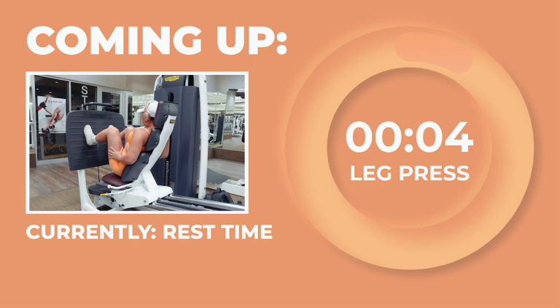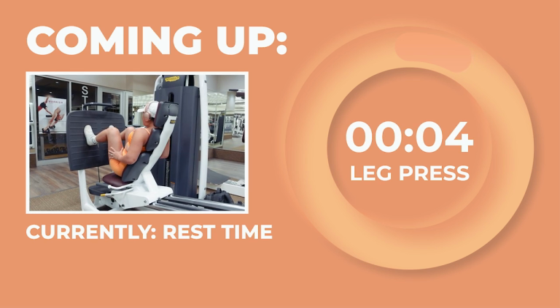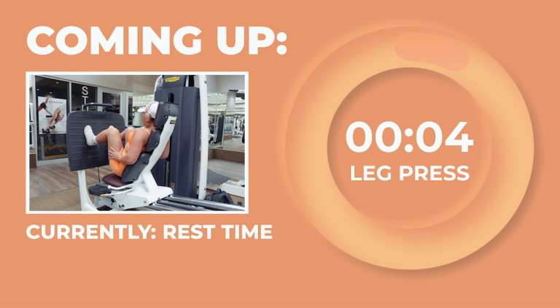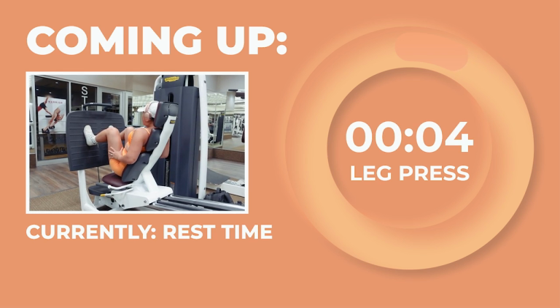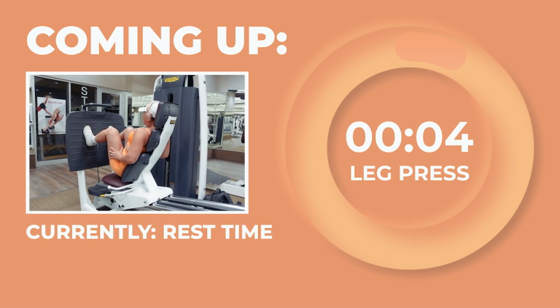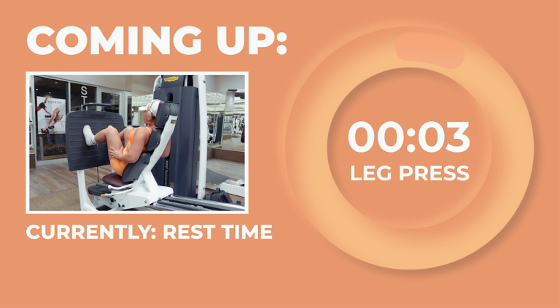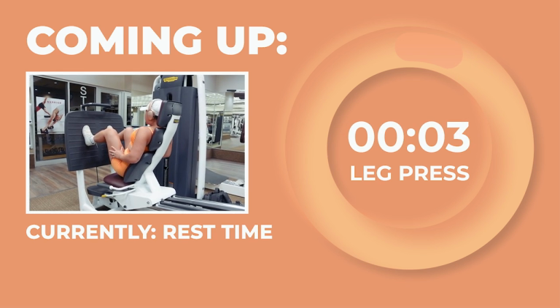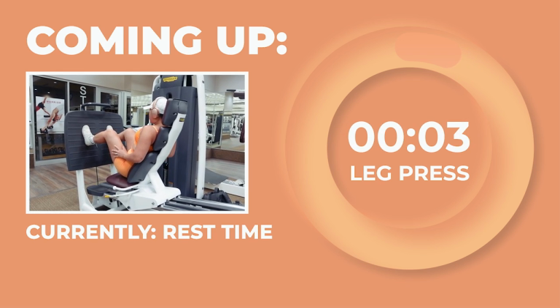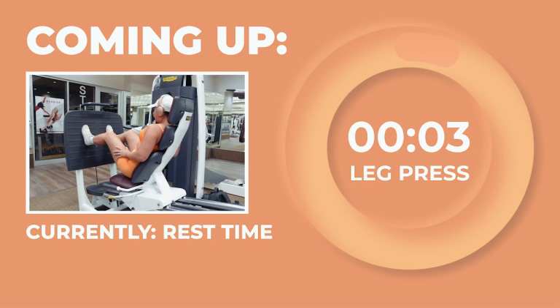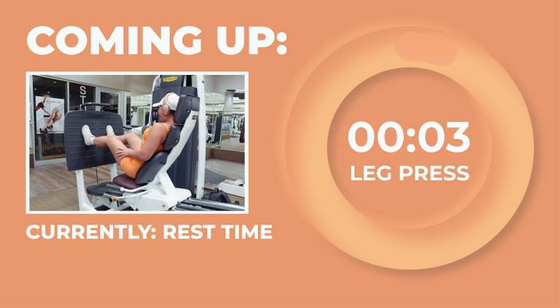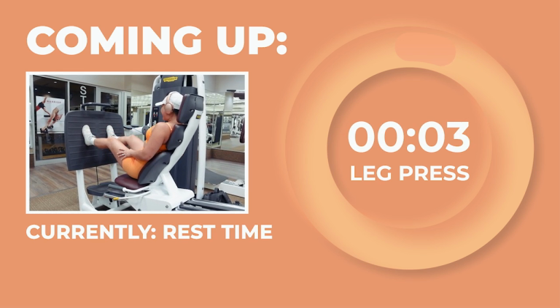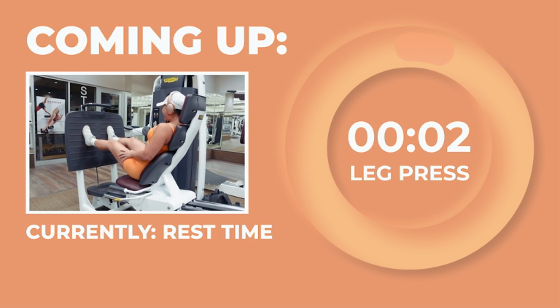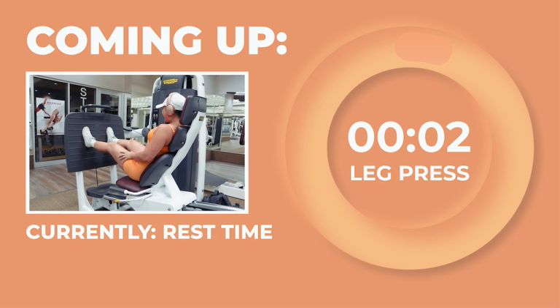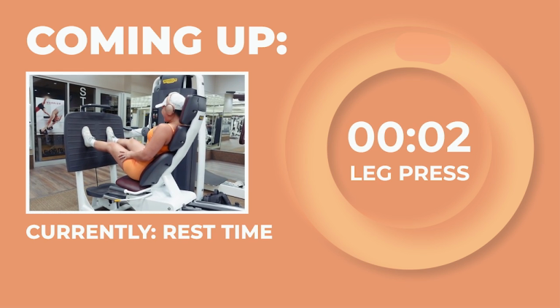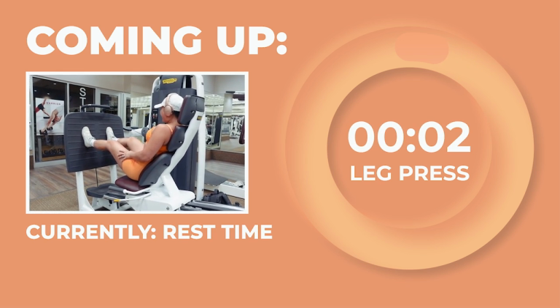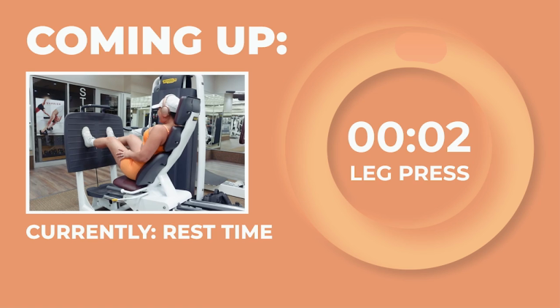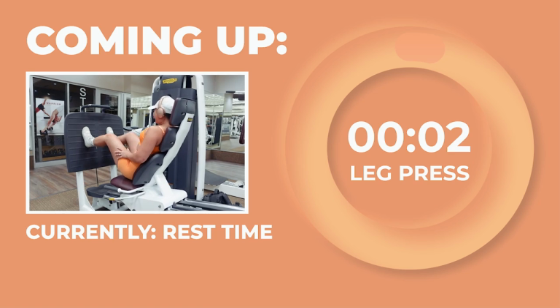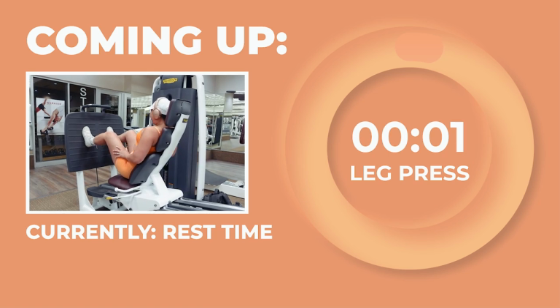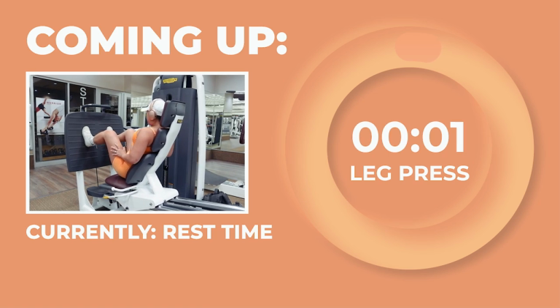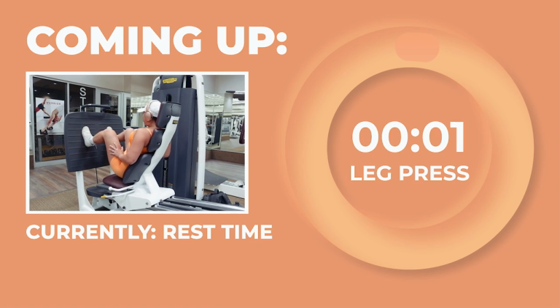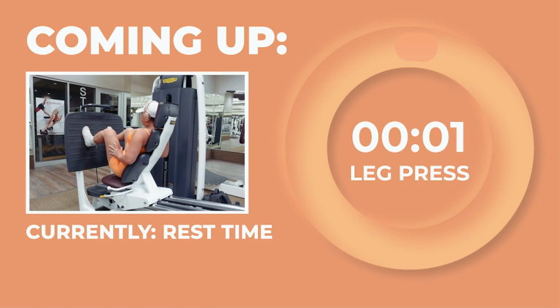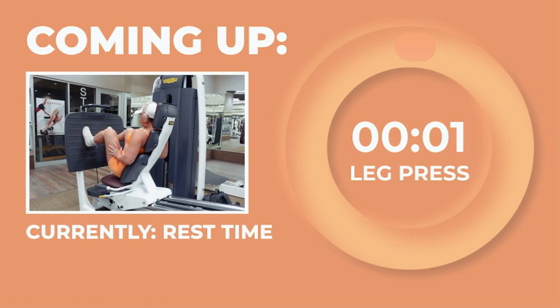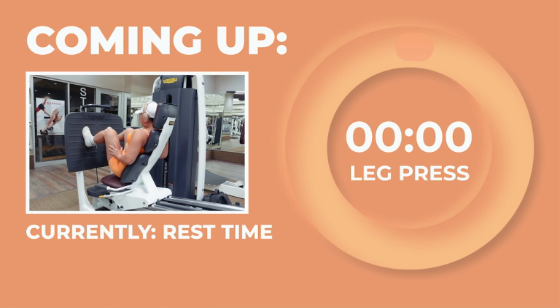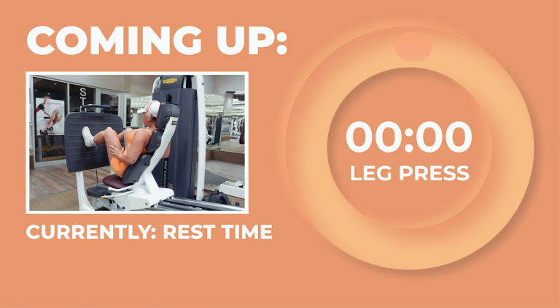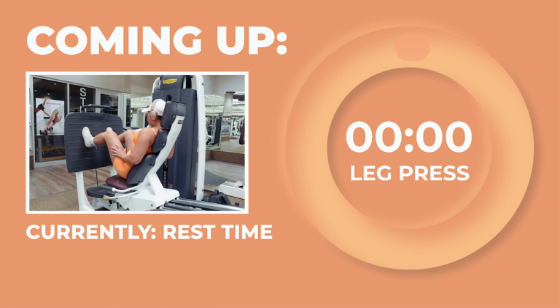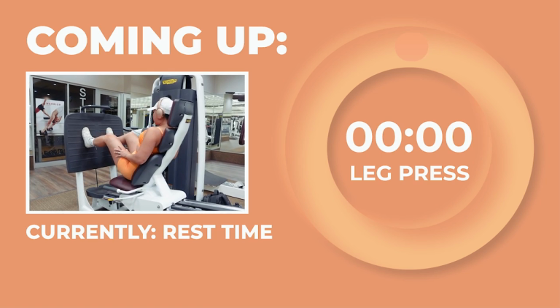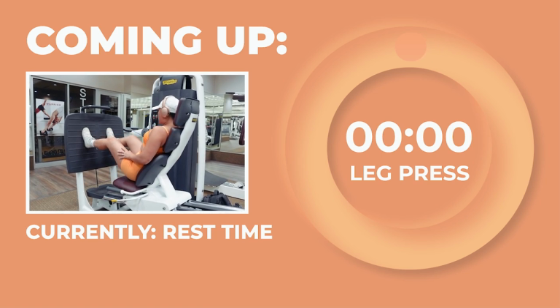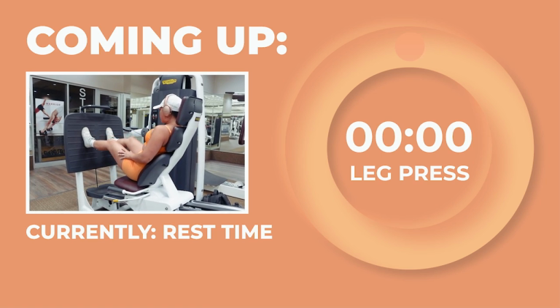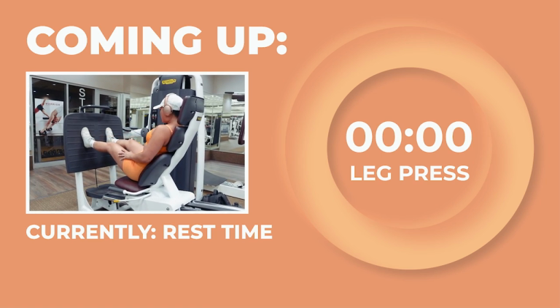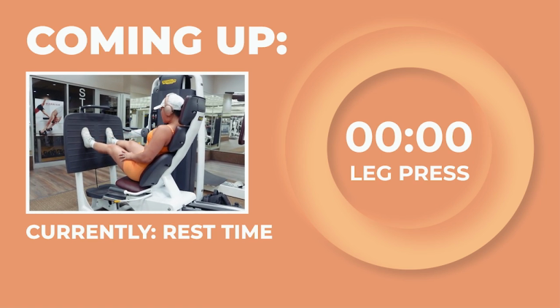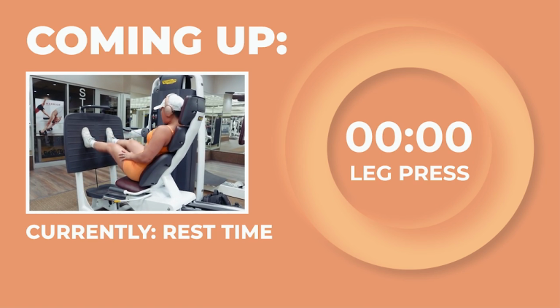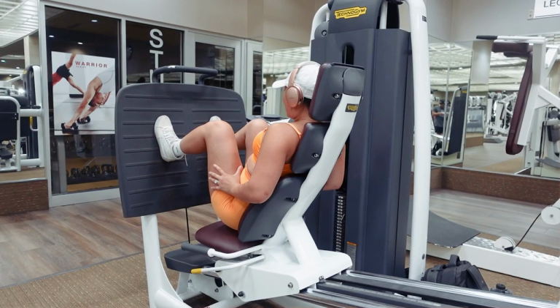Time for our first set of leg presses — 10 reps starting in 3, 2, 1.